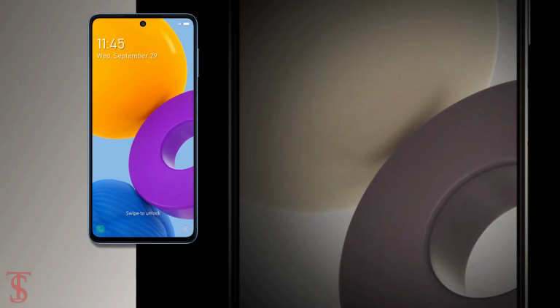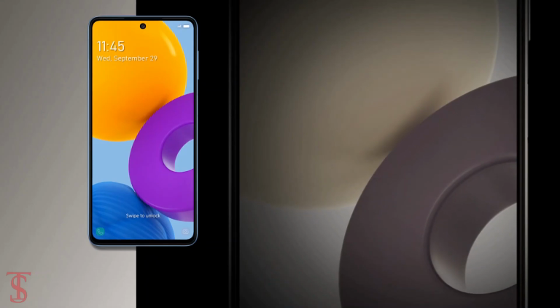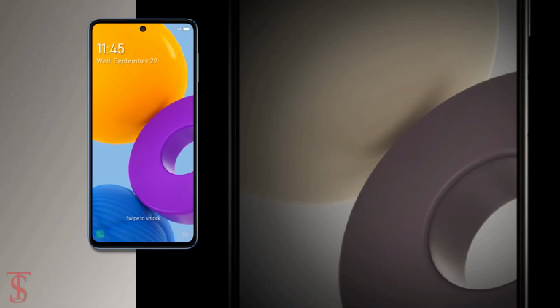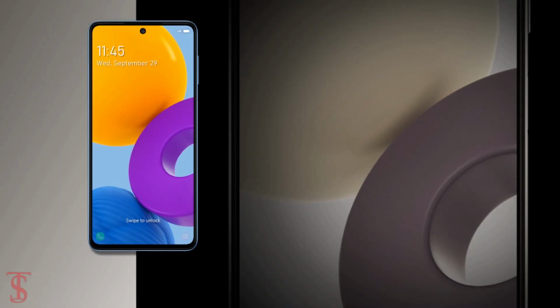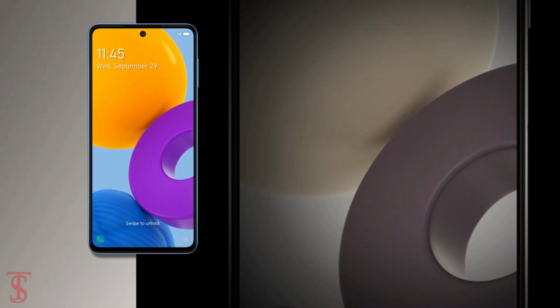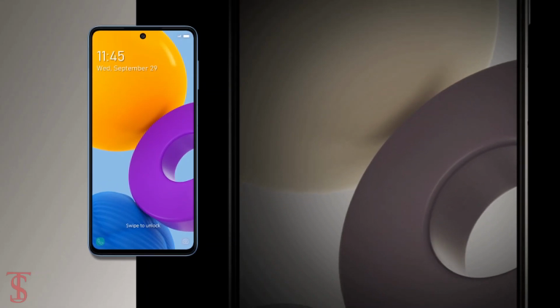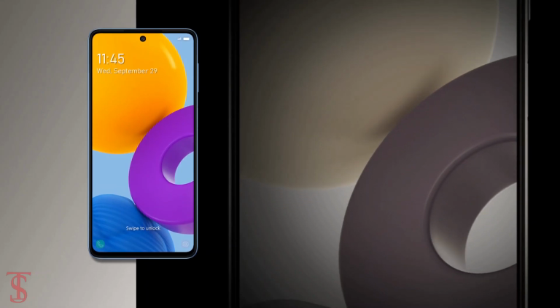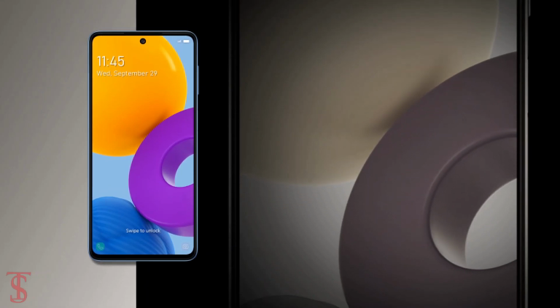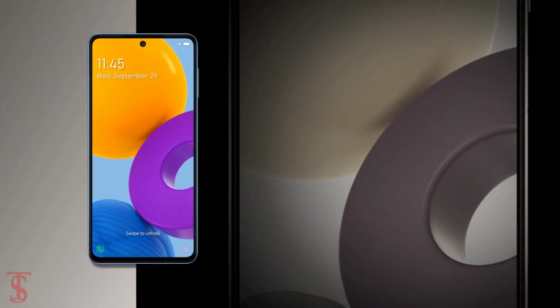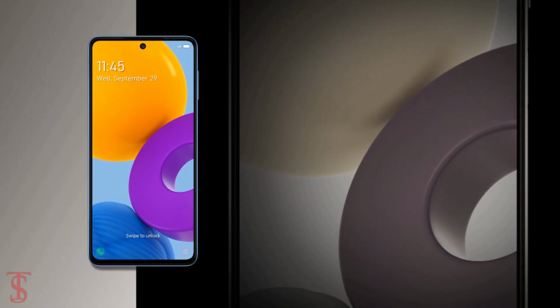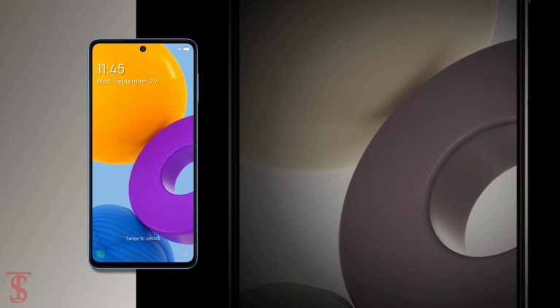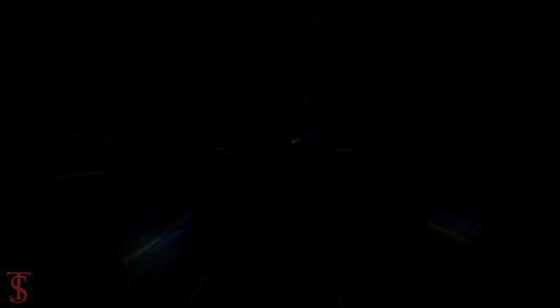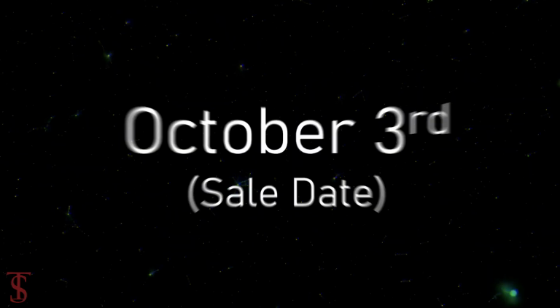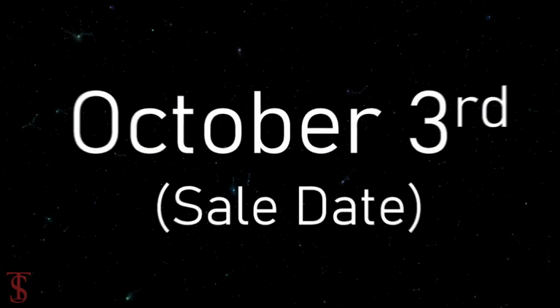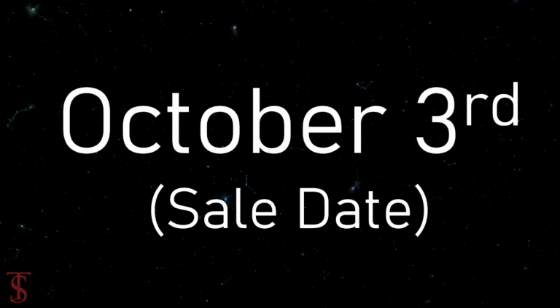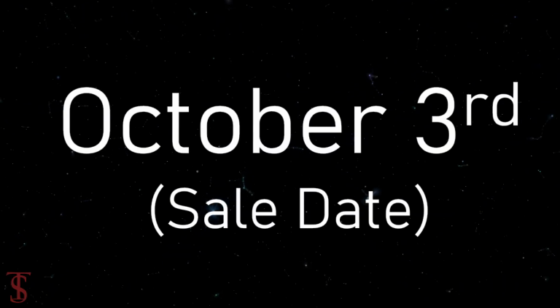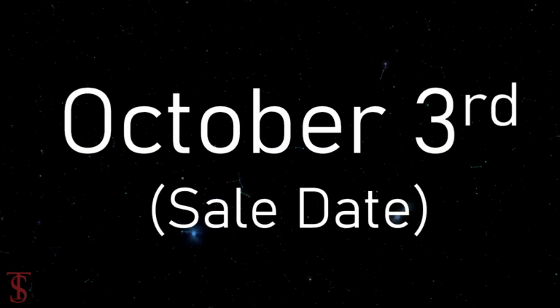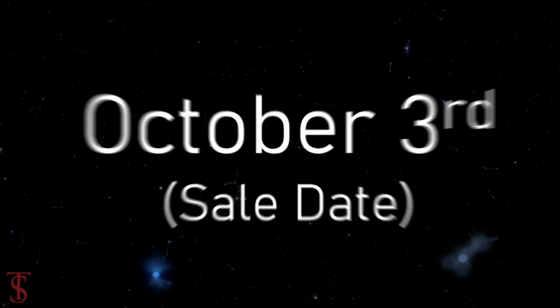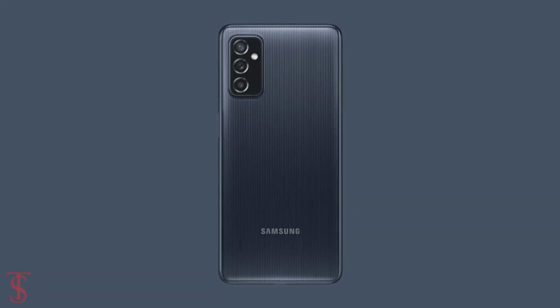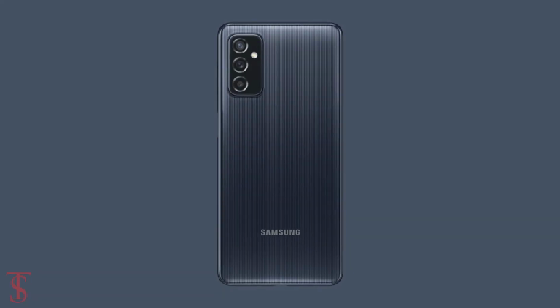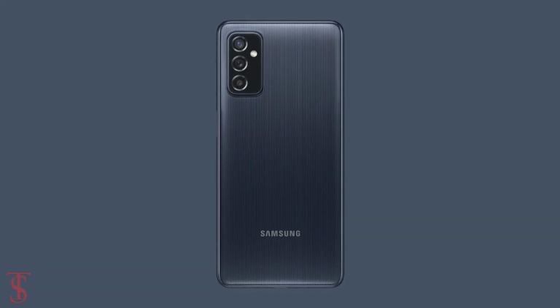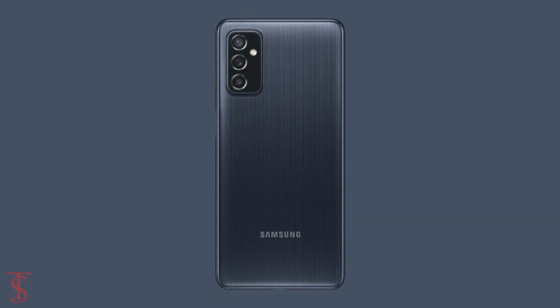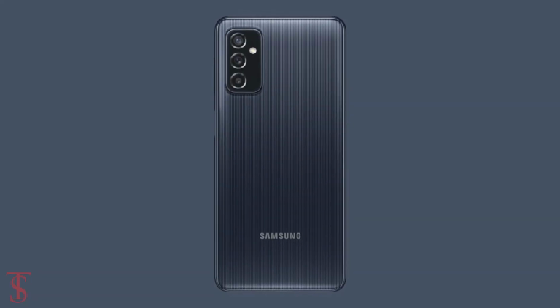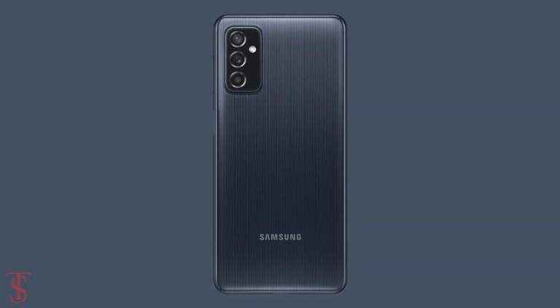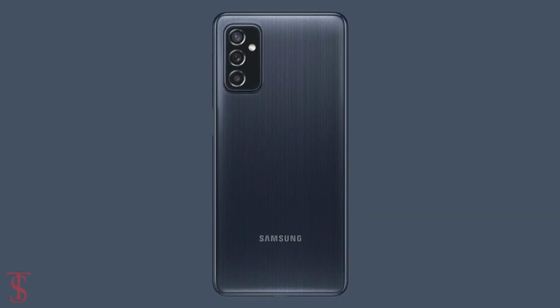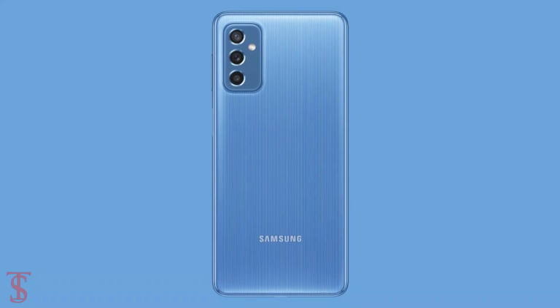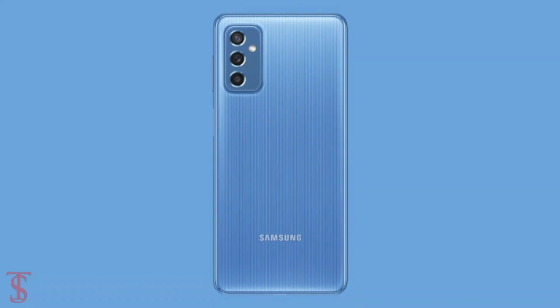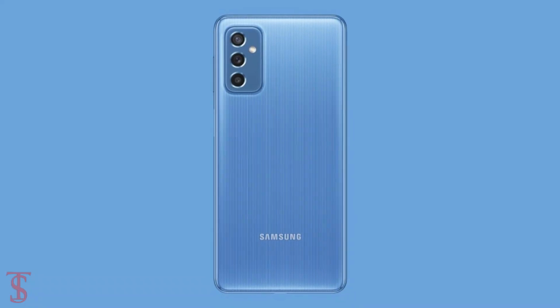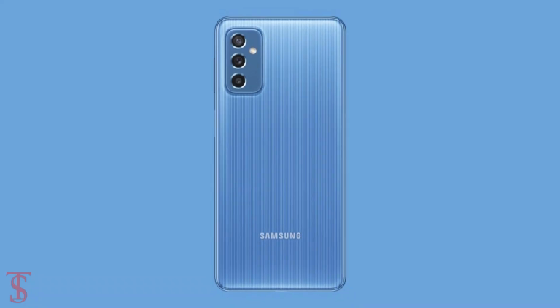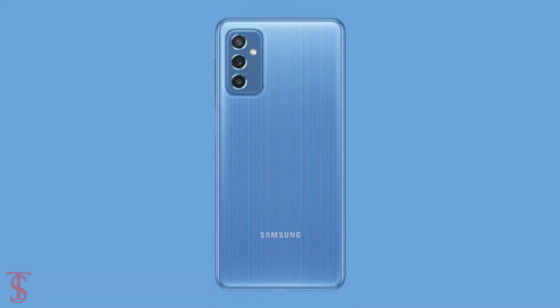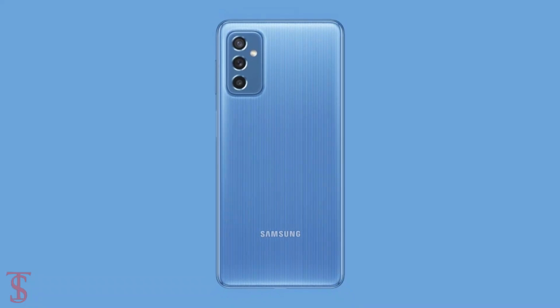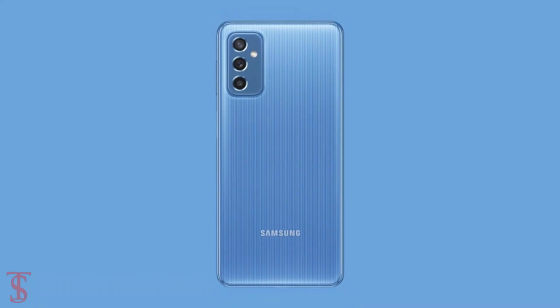The smartphone is set to go on sale in the country starting from October 3rd, in Blazing Black and Ice Blue color options.